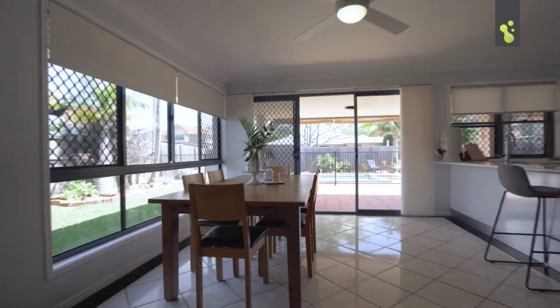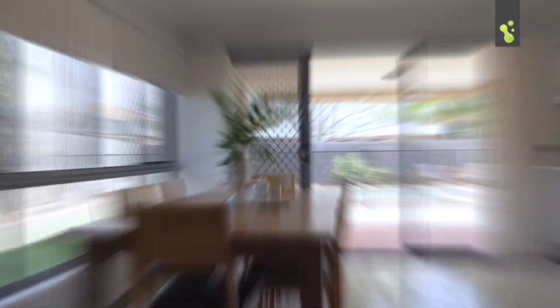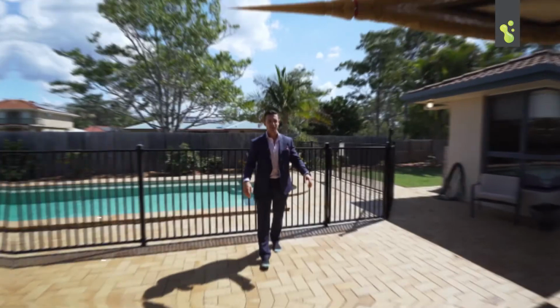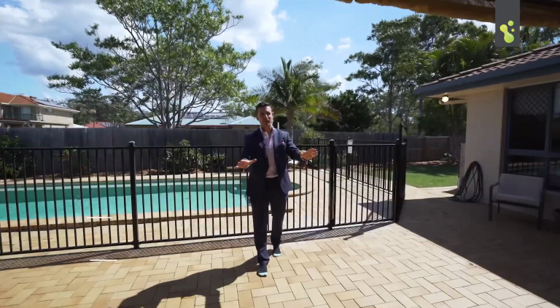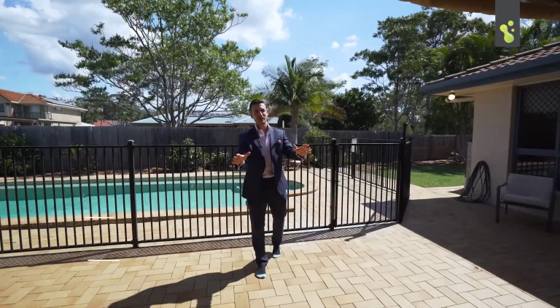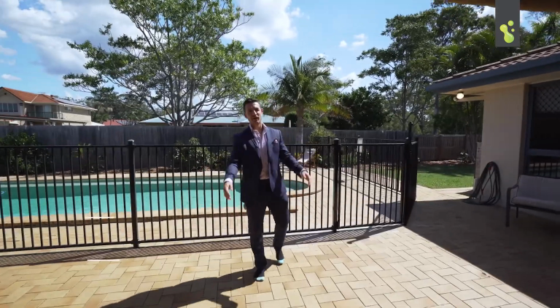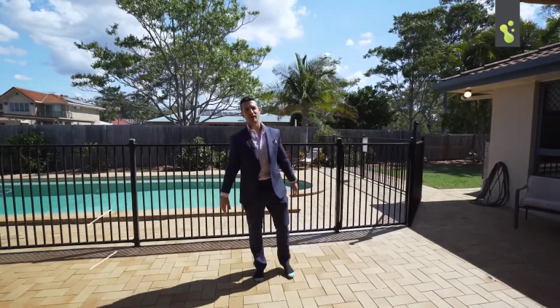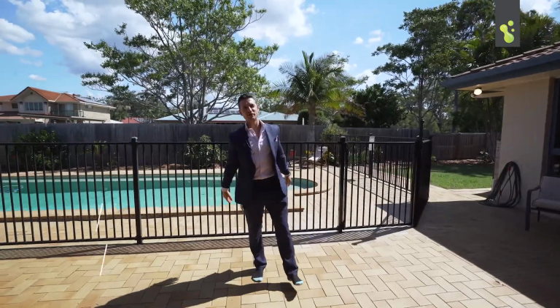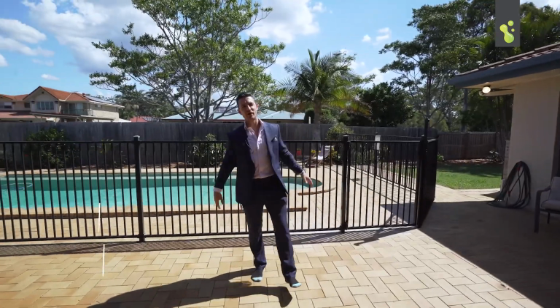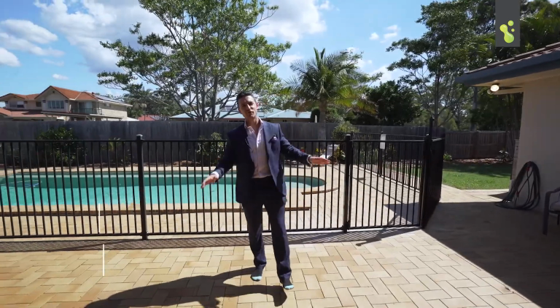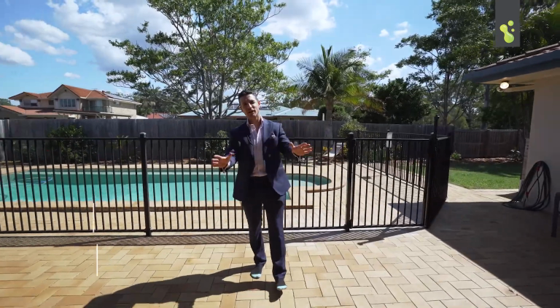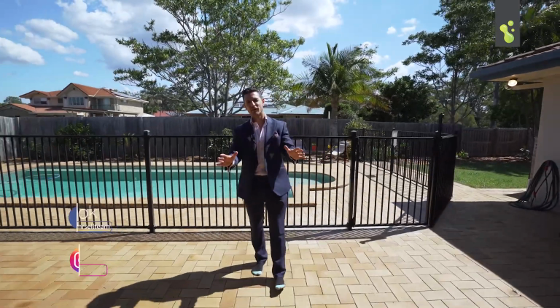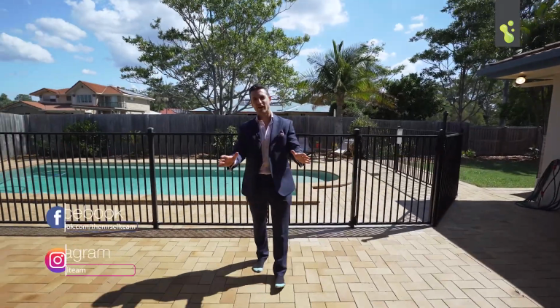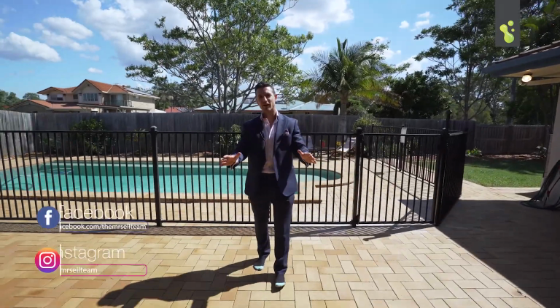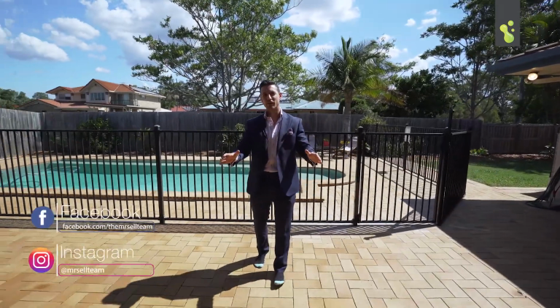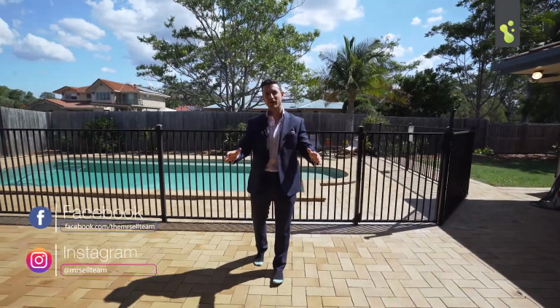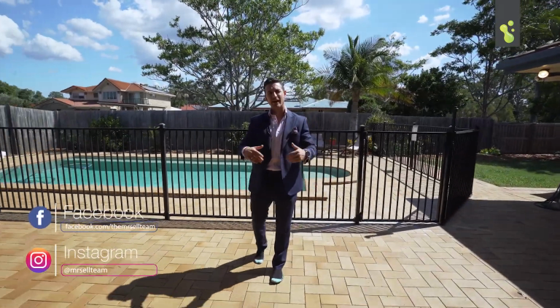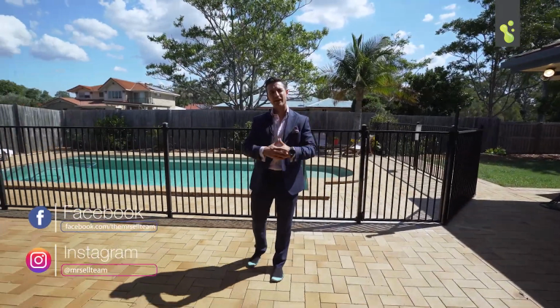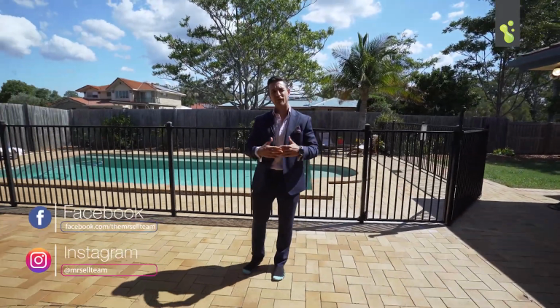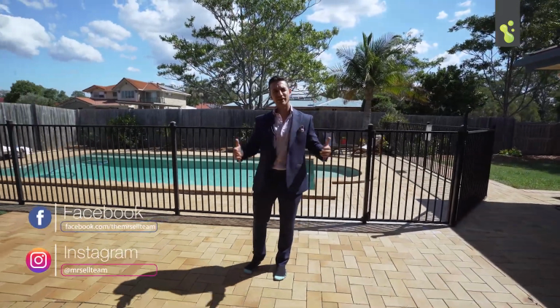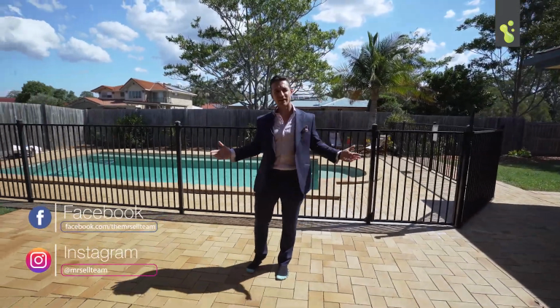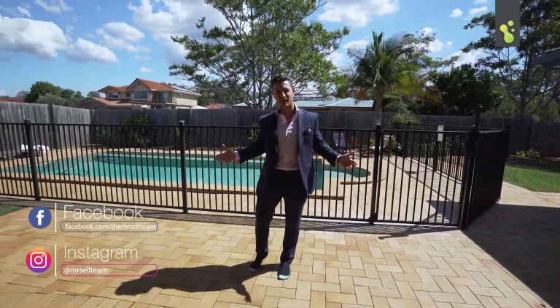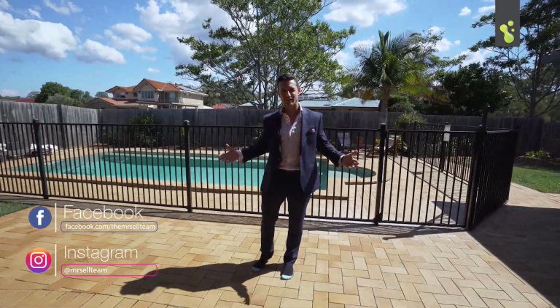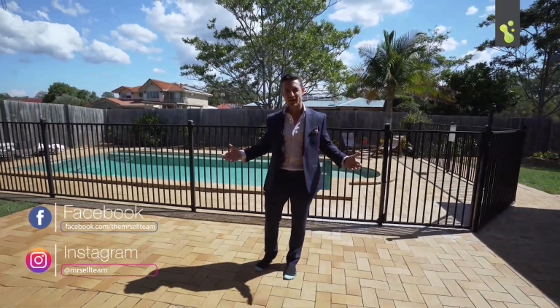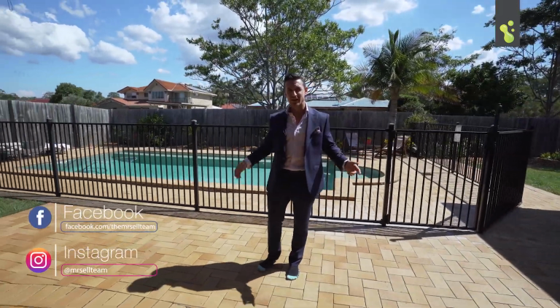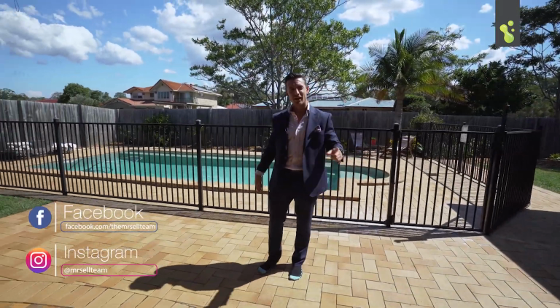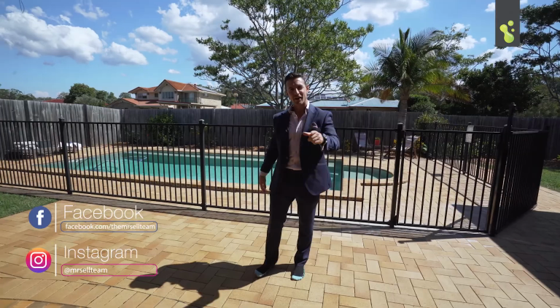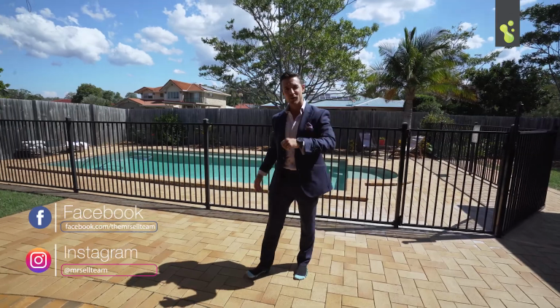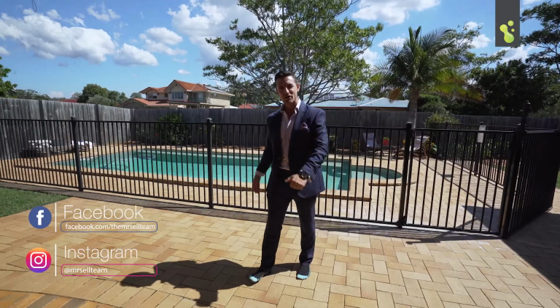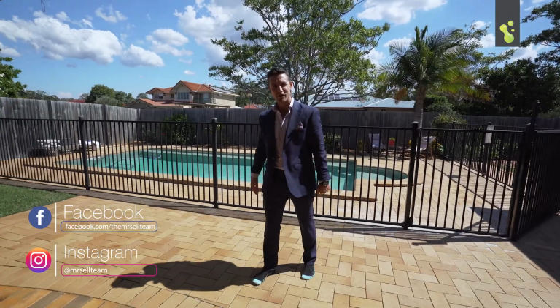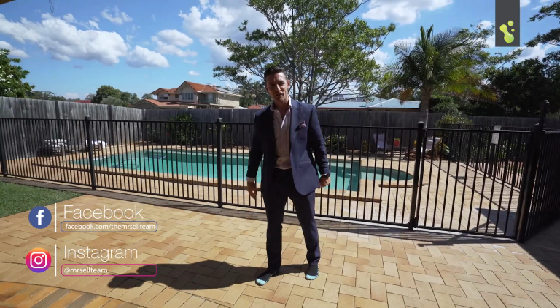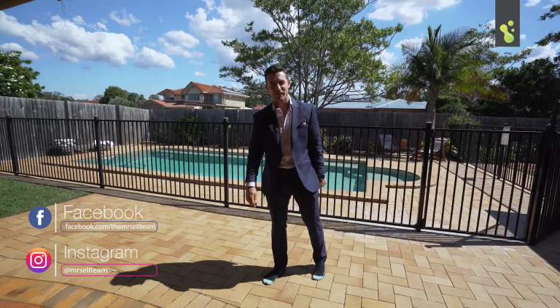So there it is, buyers — a really great home in a fantastic estate. I can't wait to show you around.